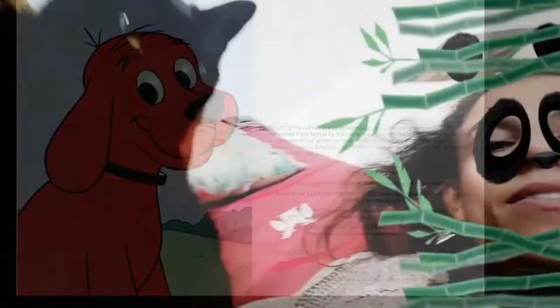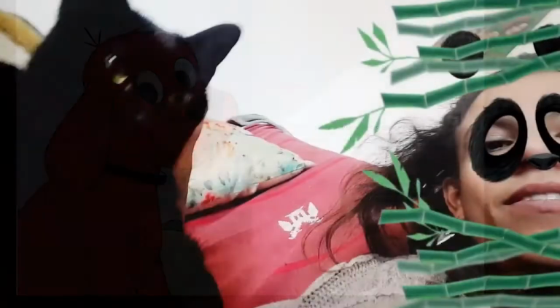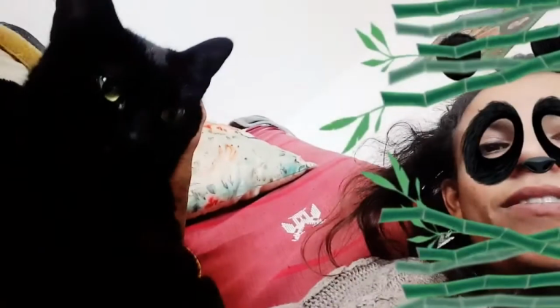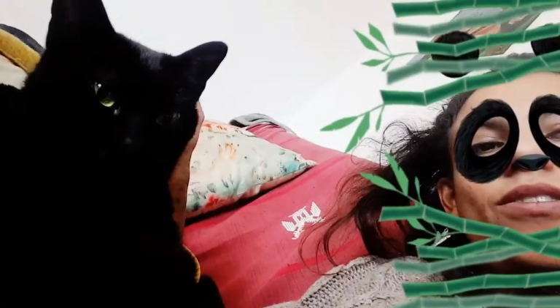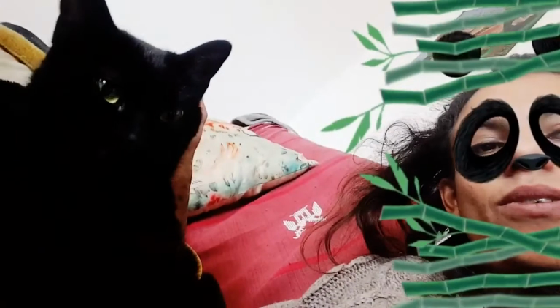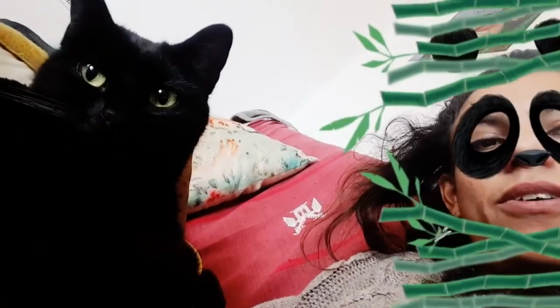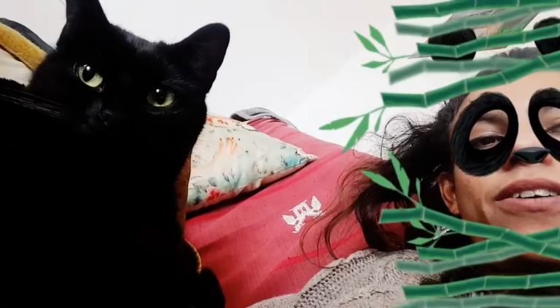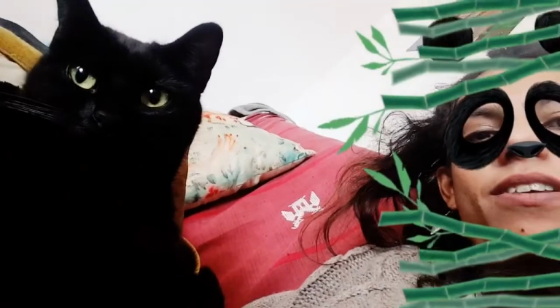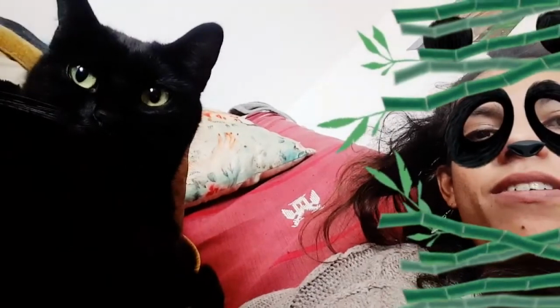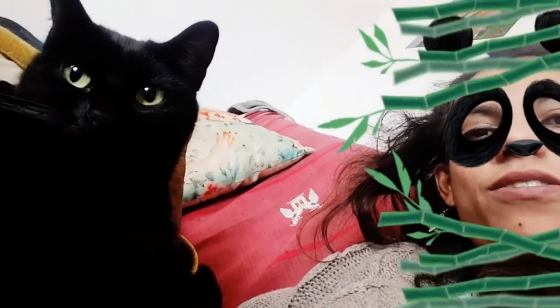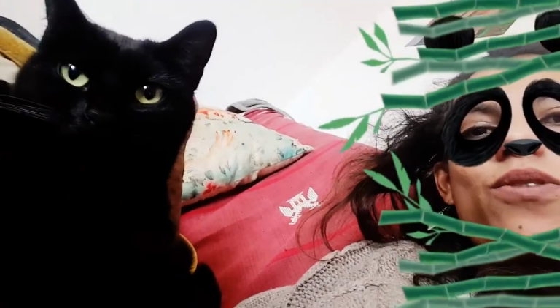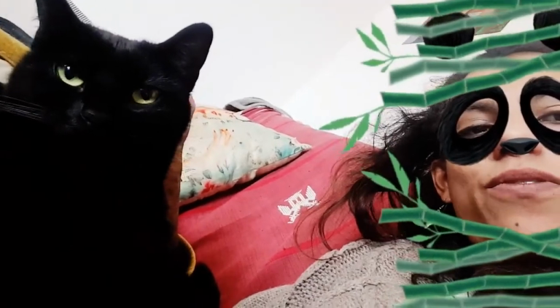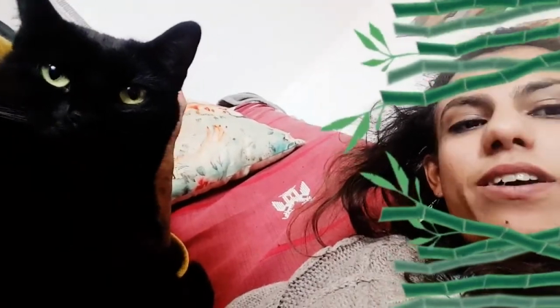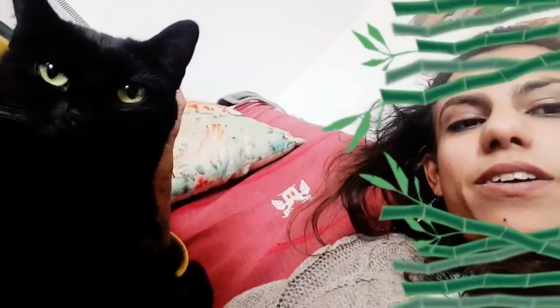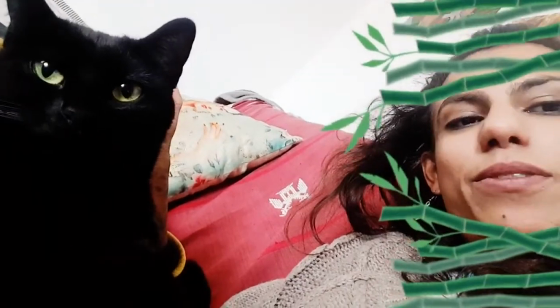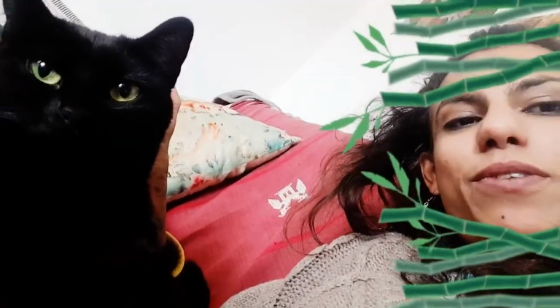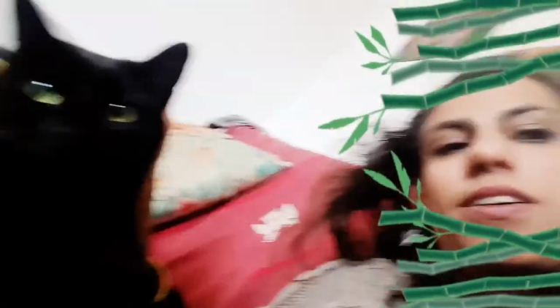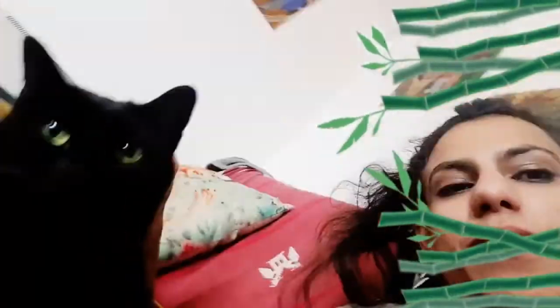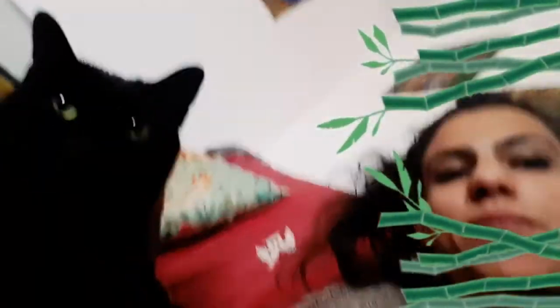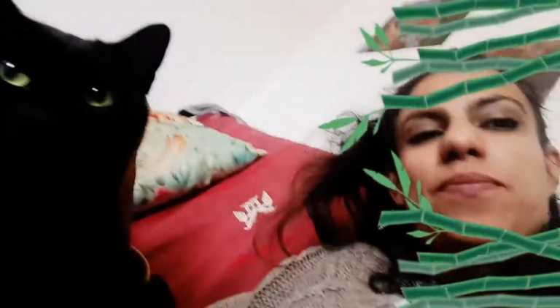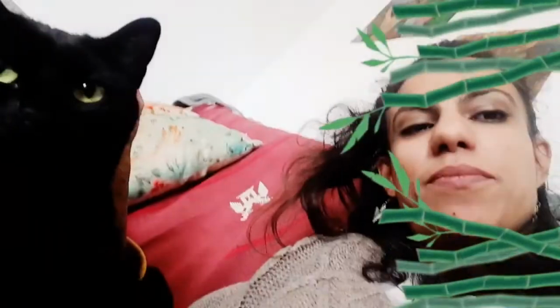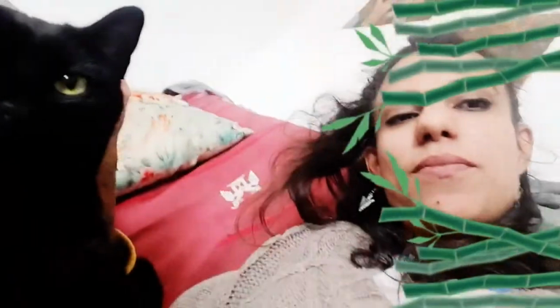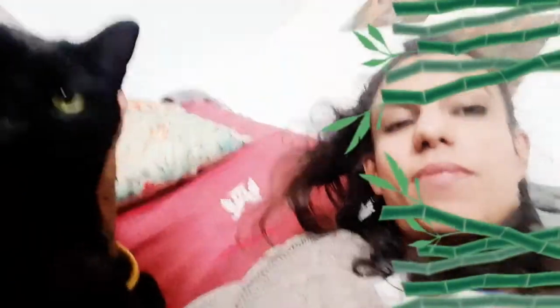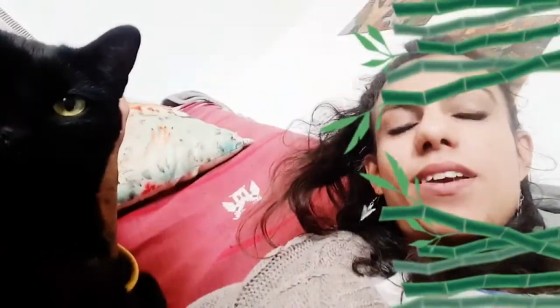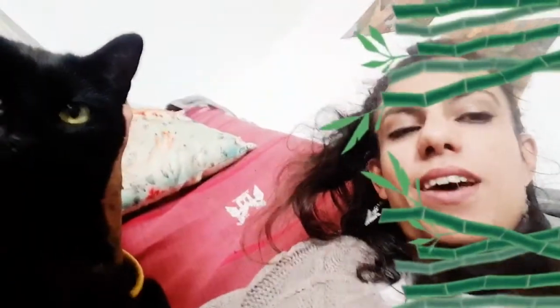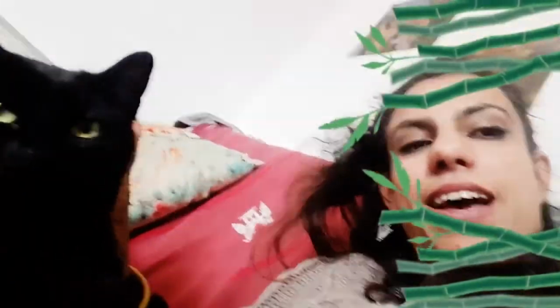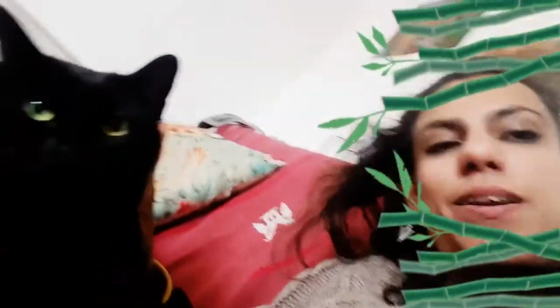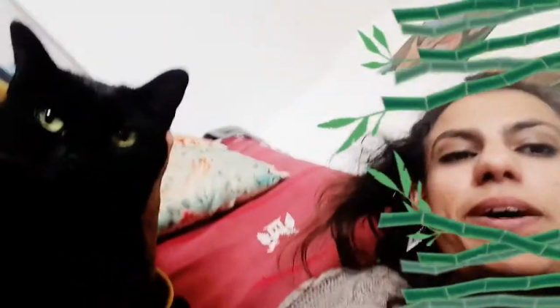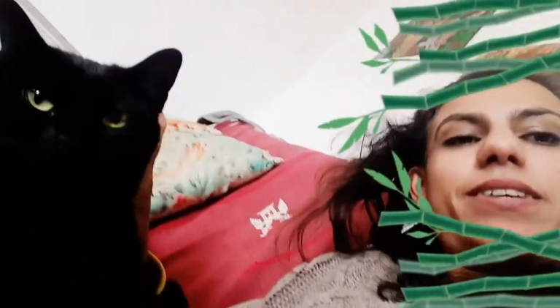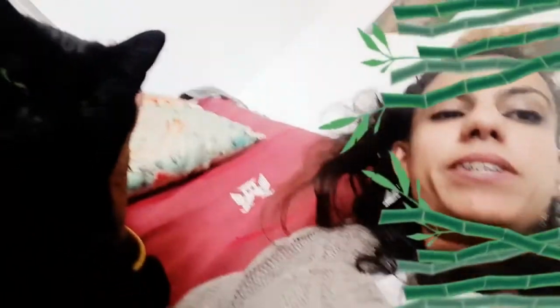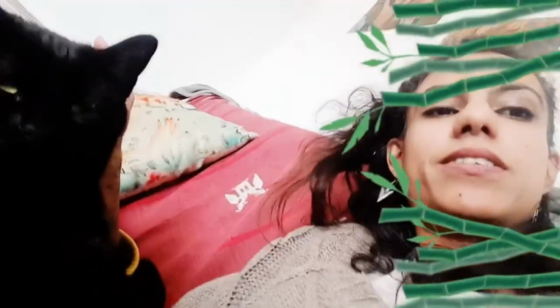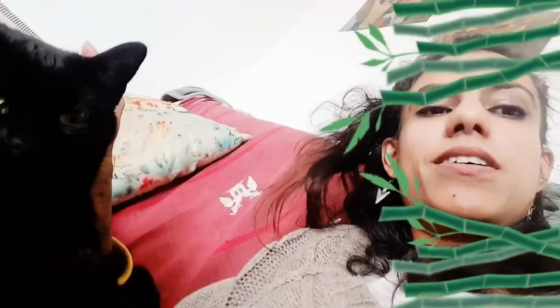So, I'm currently on the sofa here with Frida. I had a panda mask on.